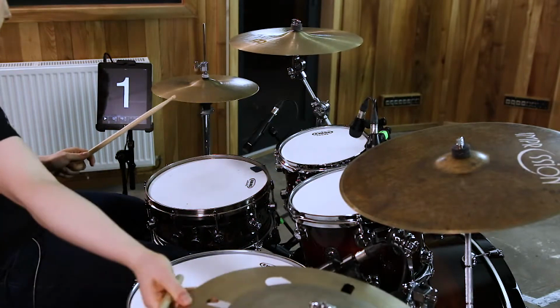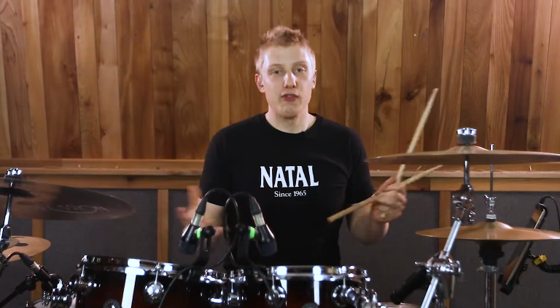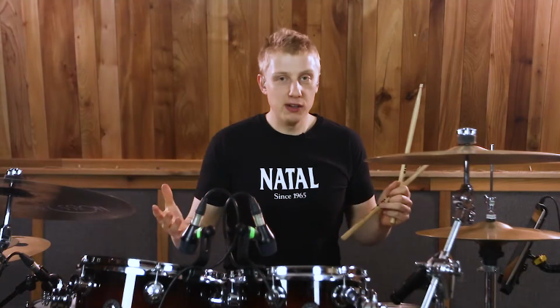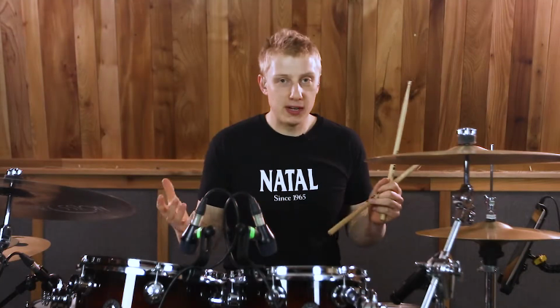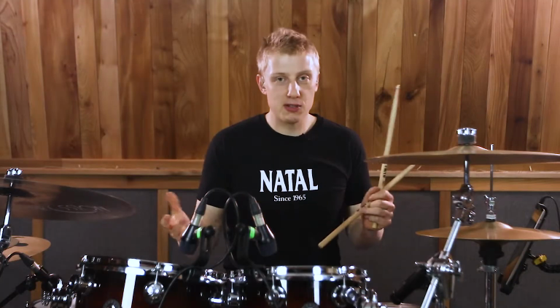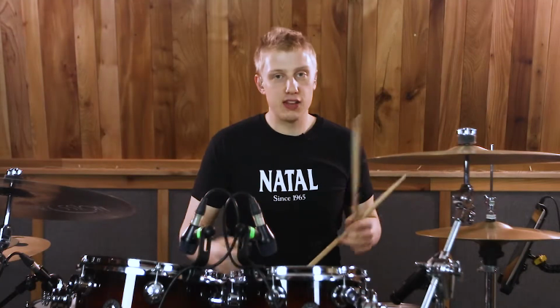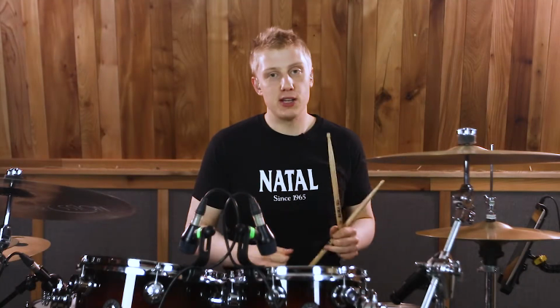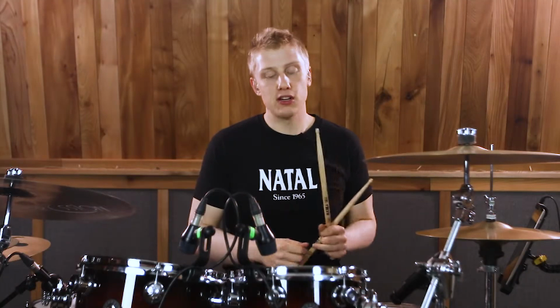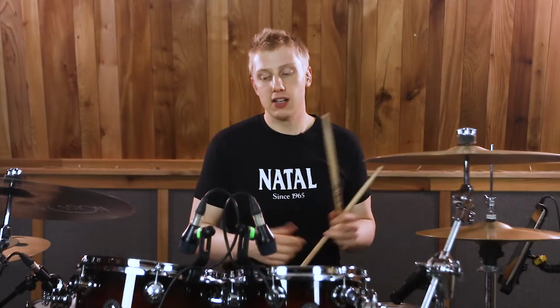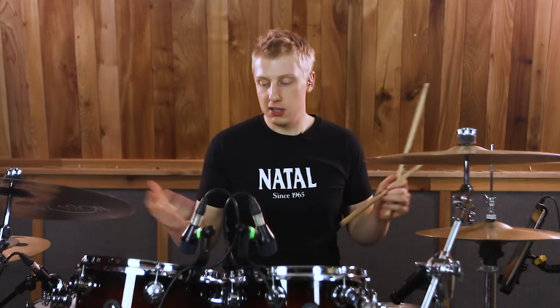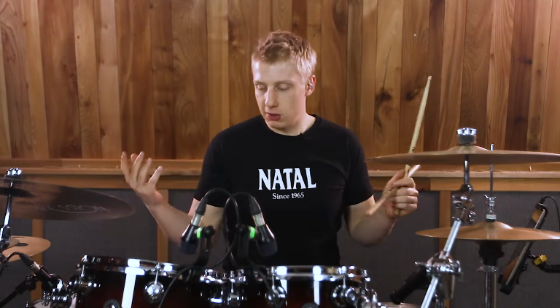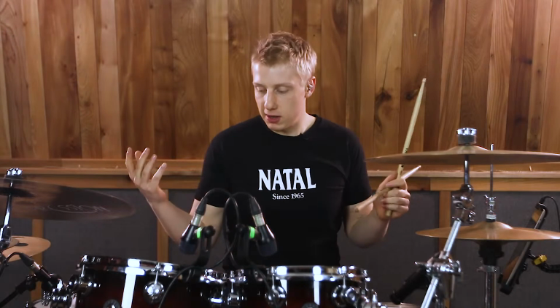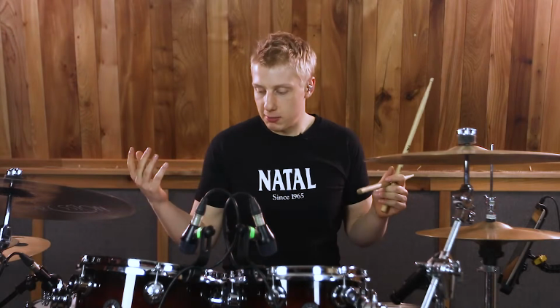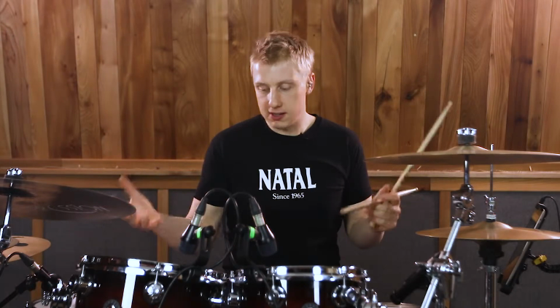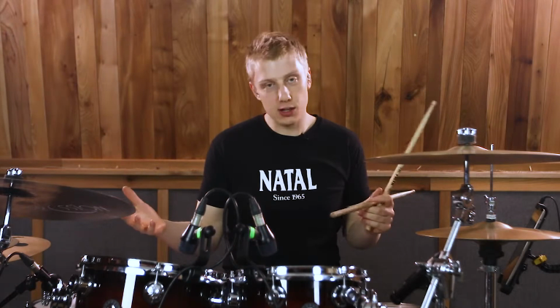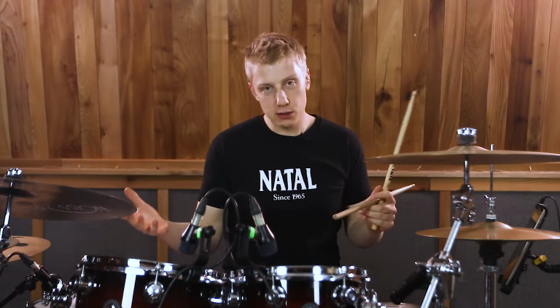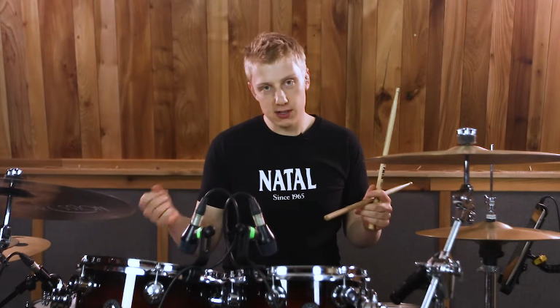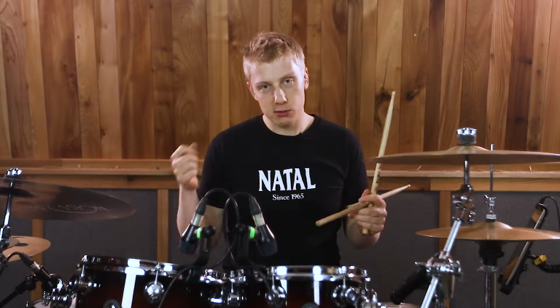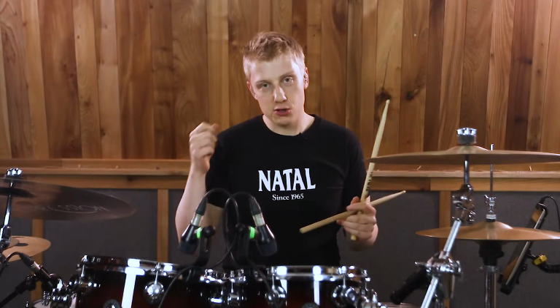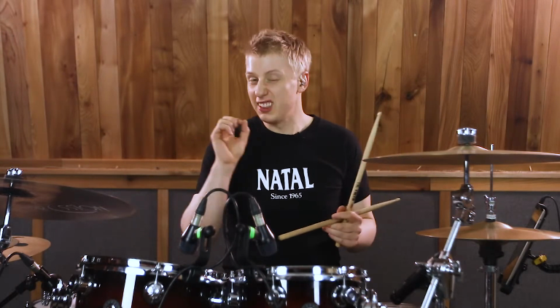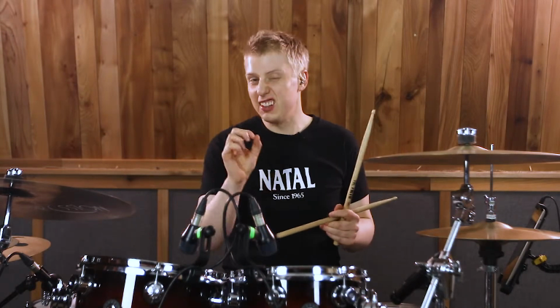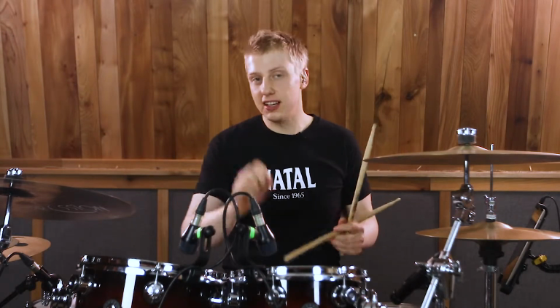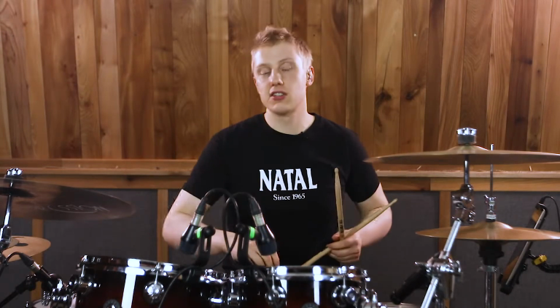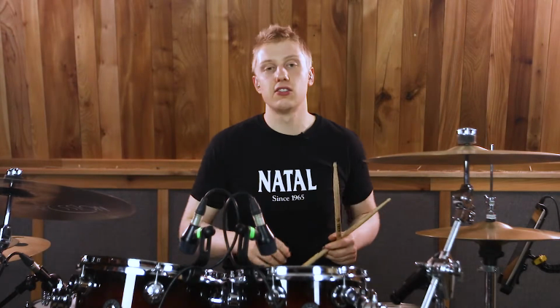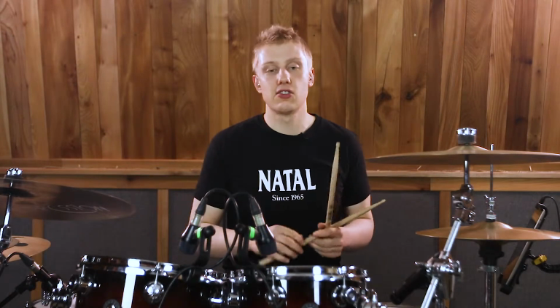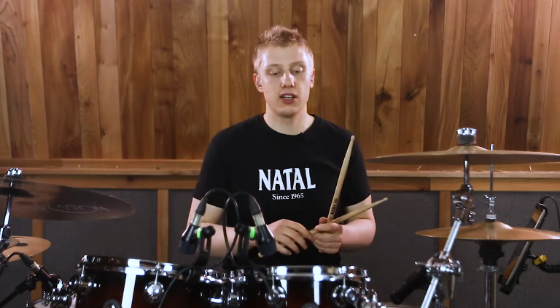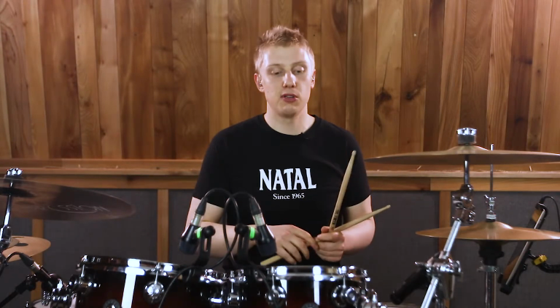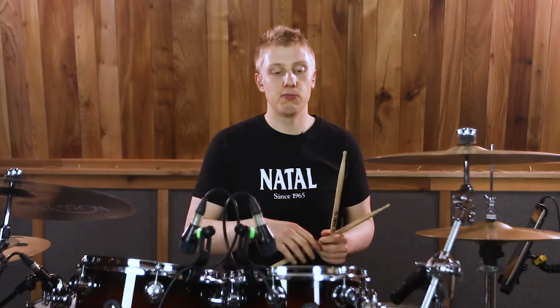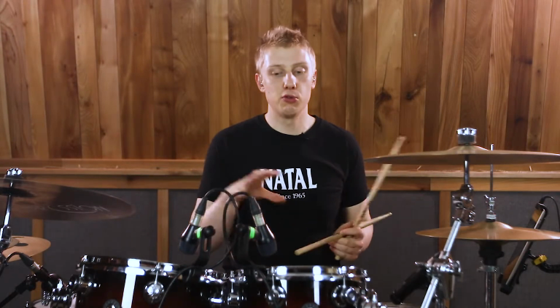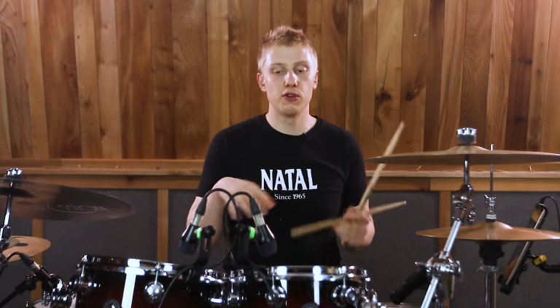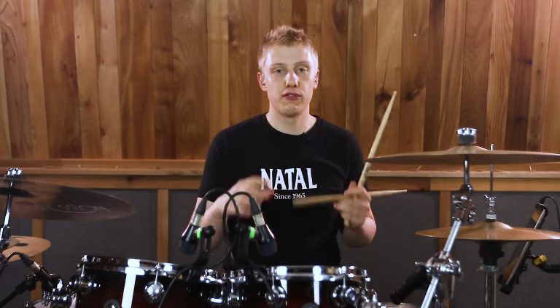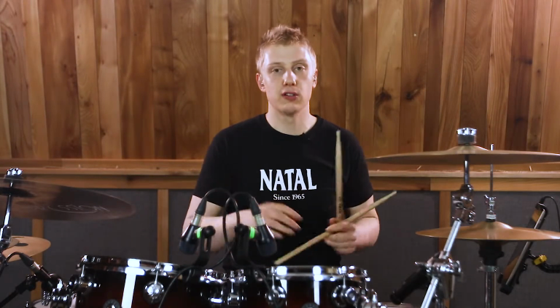Hi everyone, my name is Dave Major. I'm here with my Natal Drums and I'm going to shoot a little lesson just to help you improve your fills.